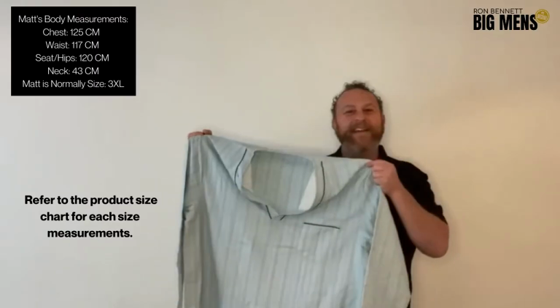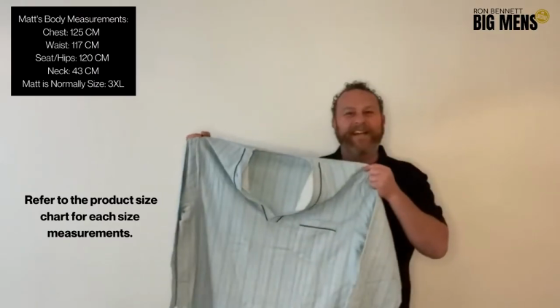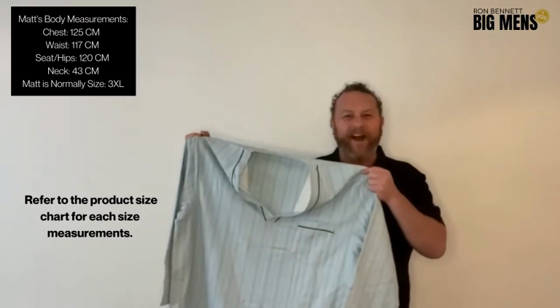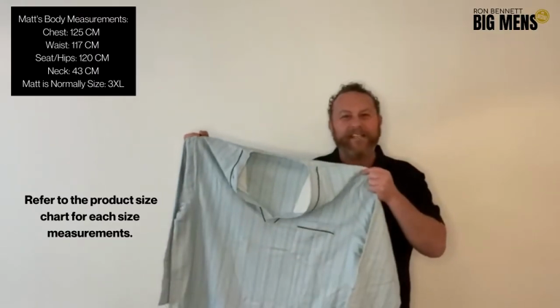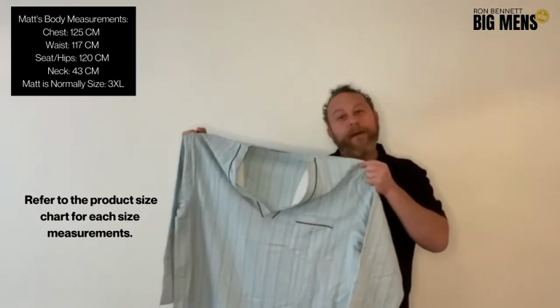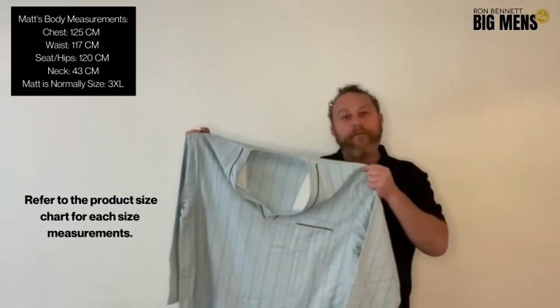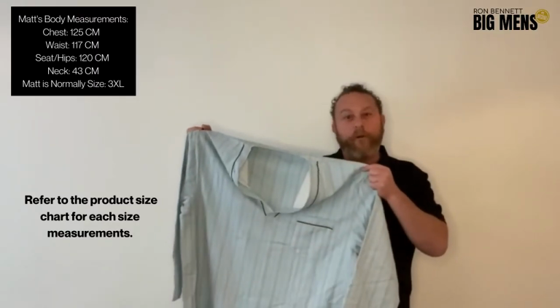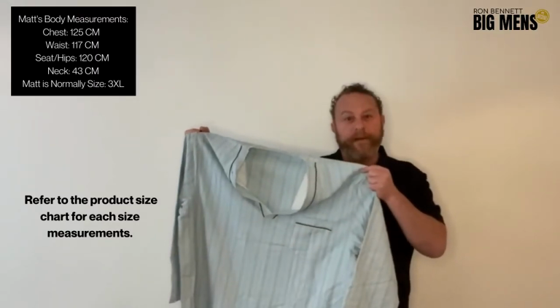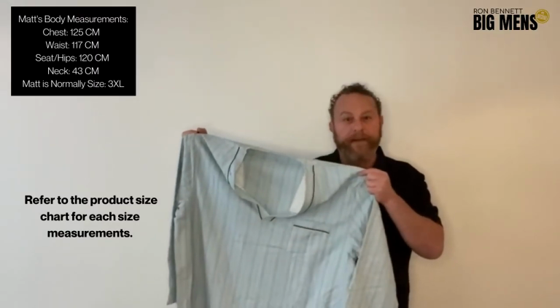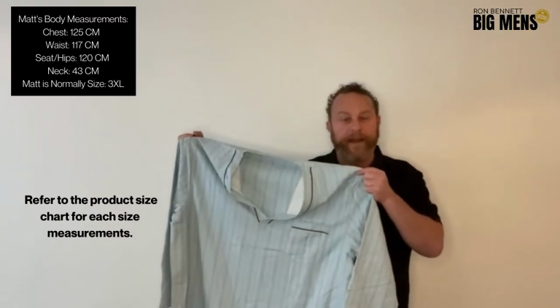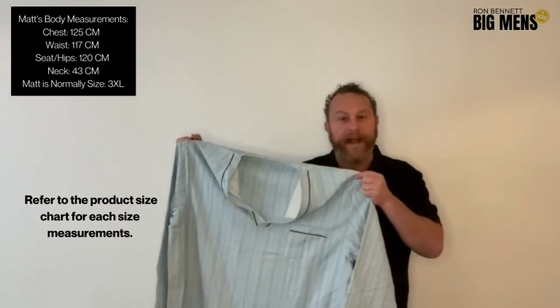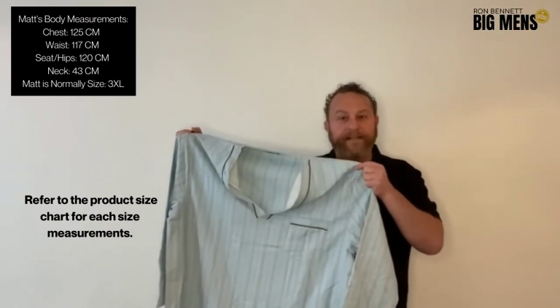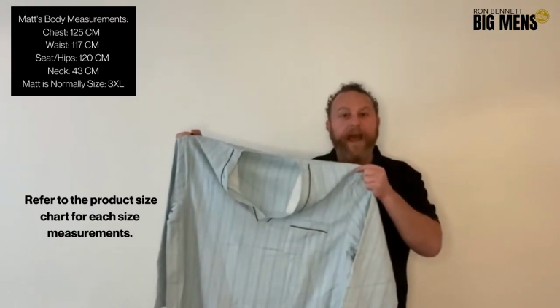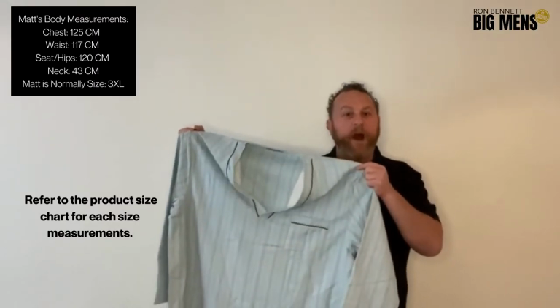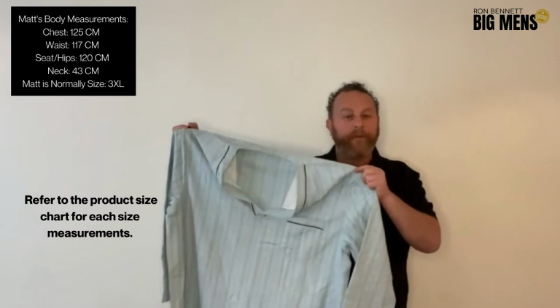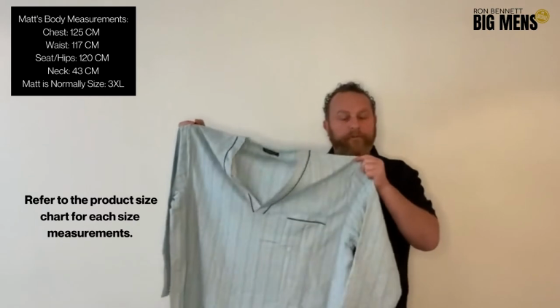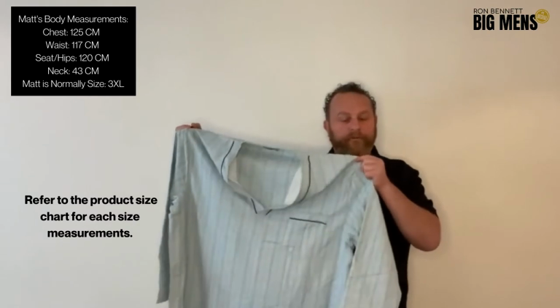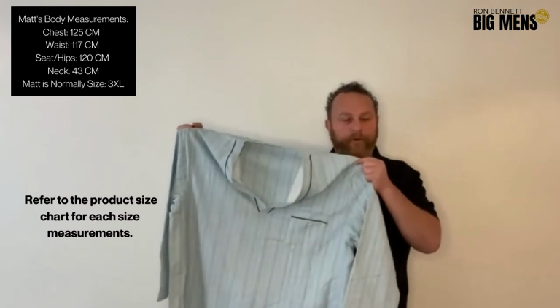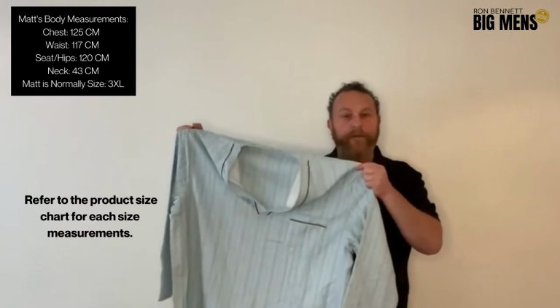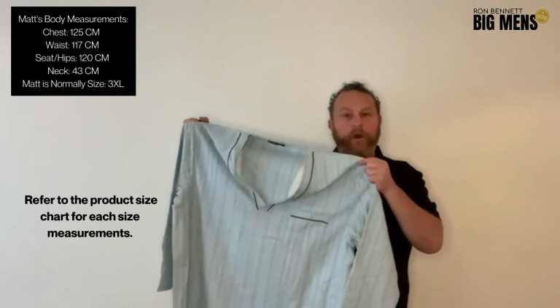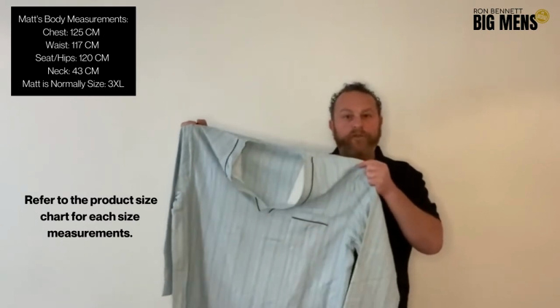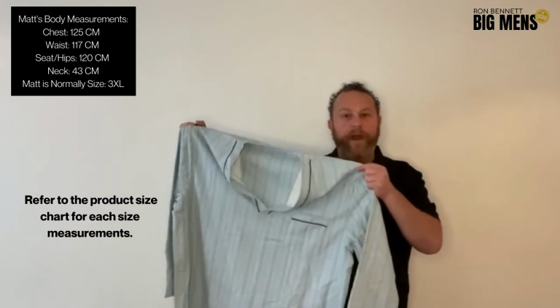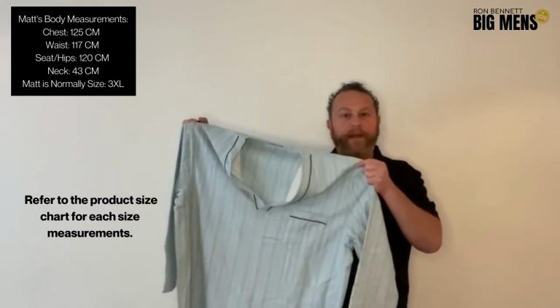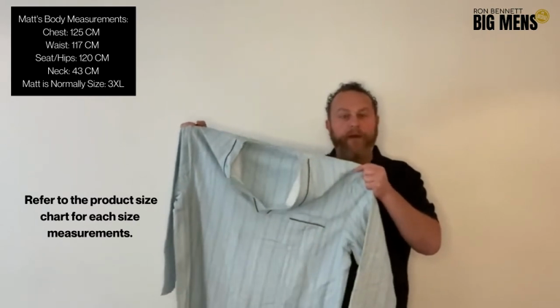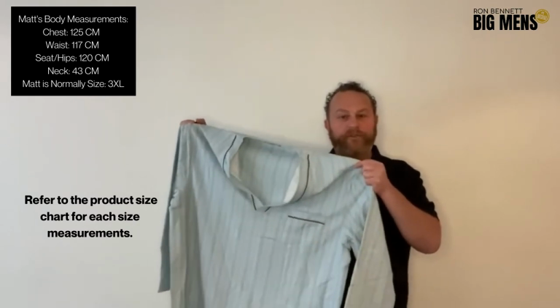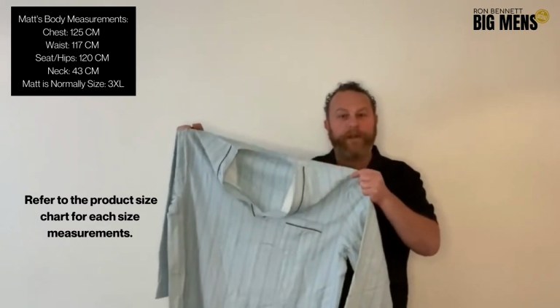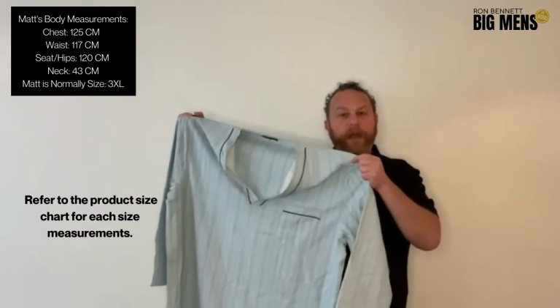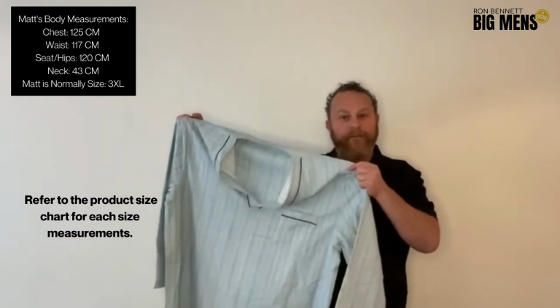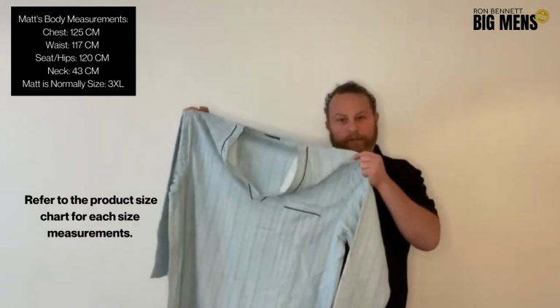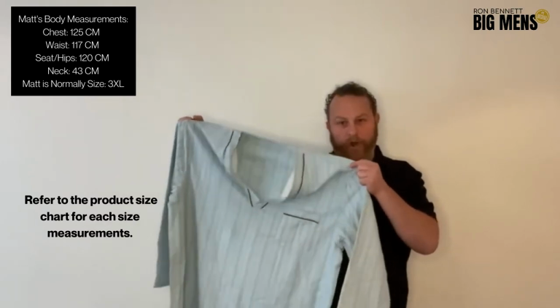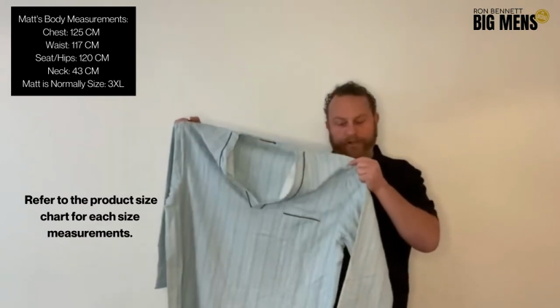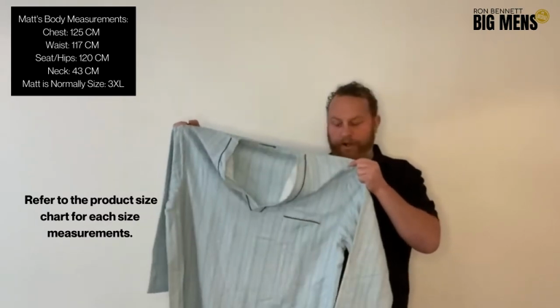G'day guys, it's Matt from Roman Men and Big Men, and today I'm going to be reviewing the Contraire Country Flannel Night Shirt.